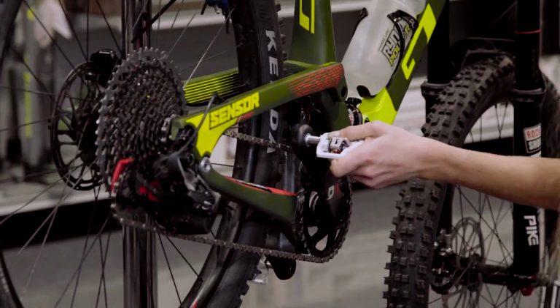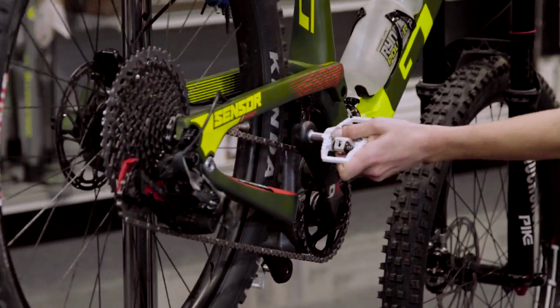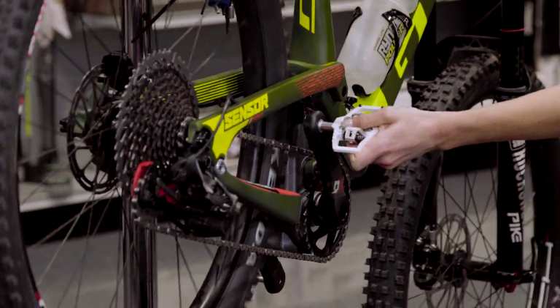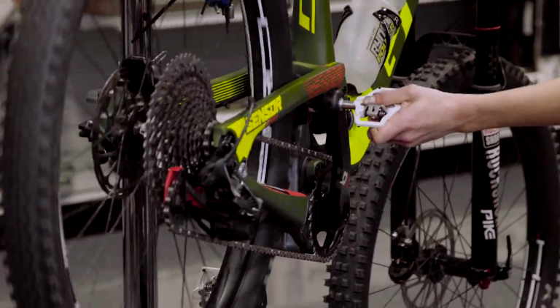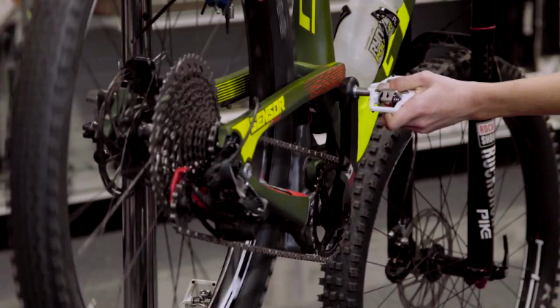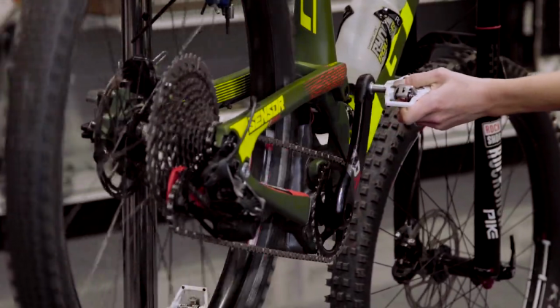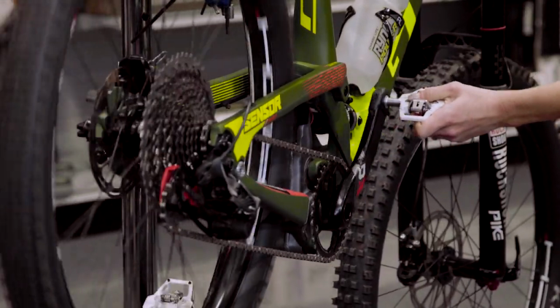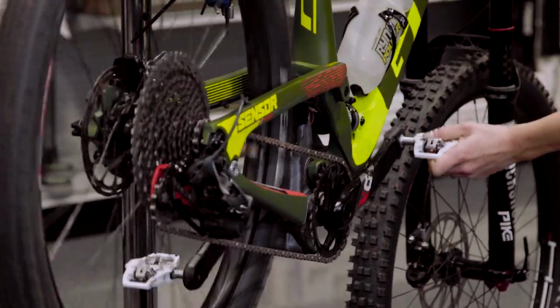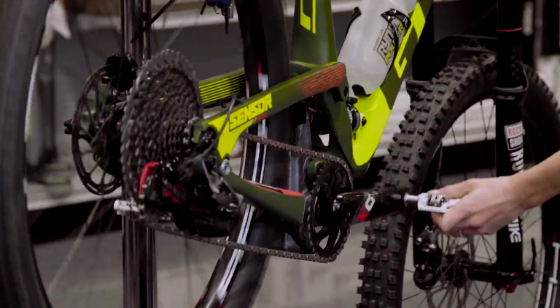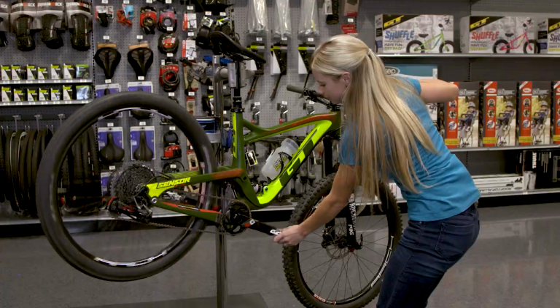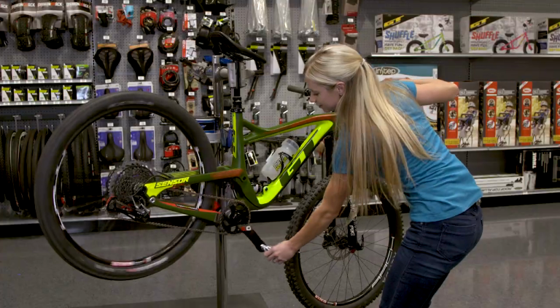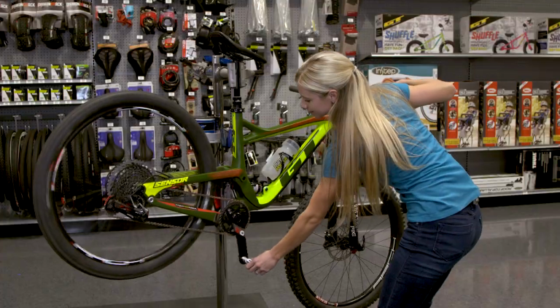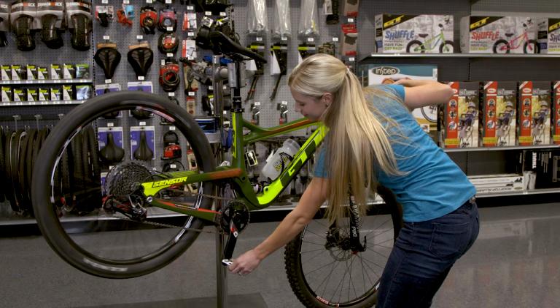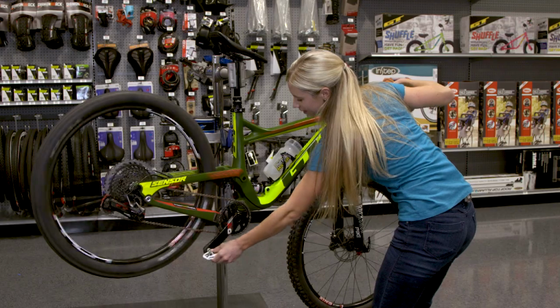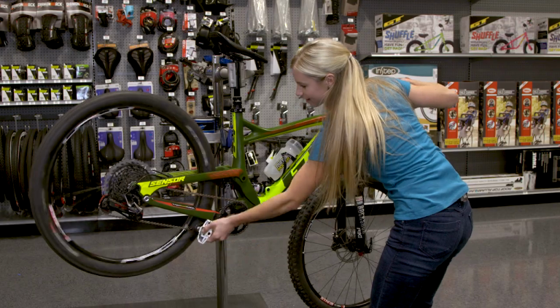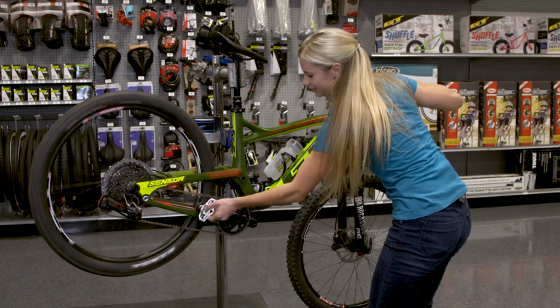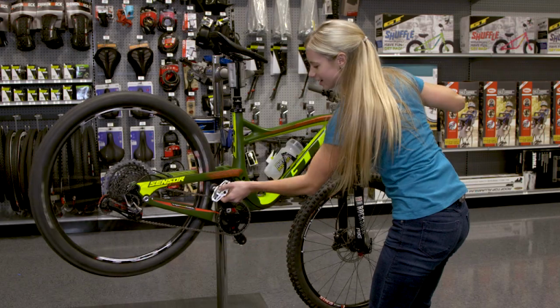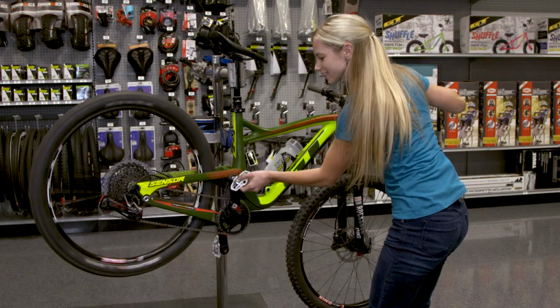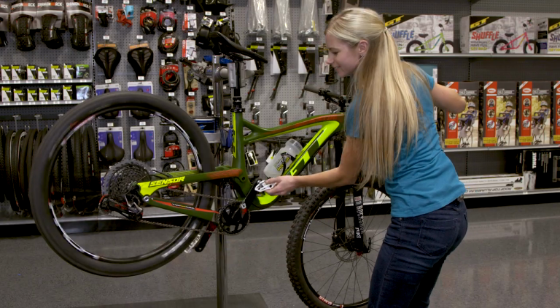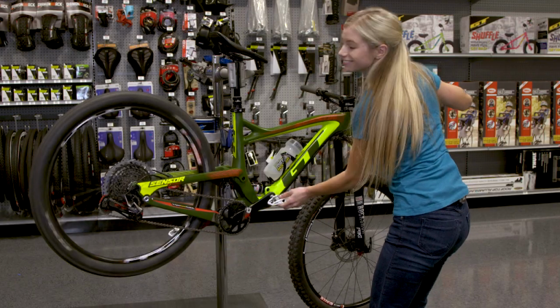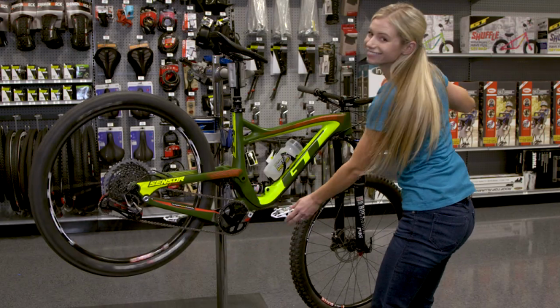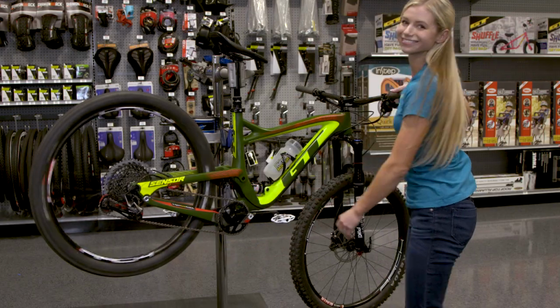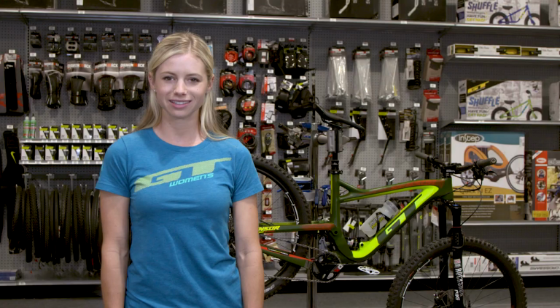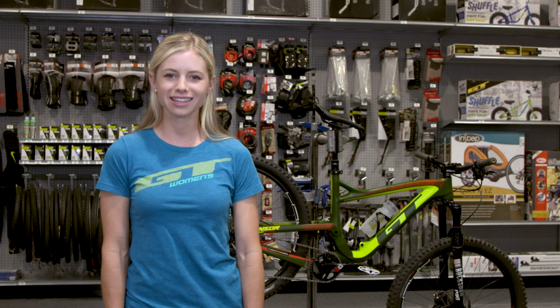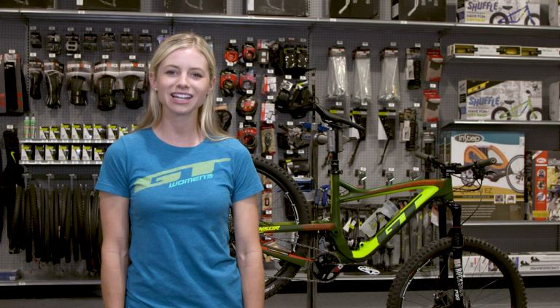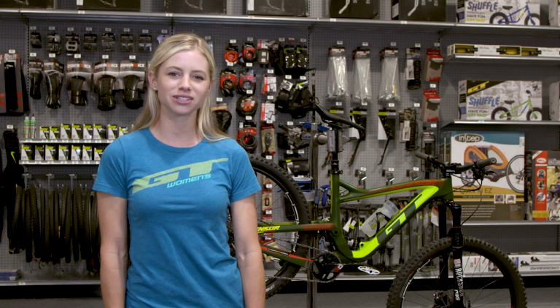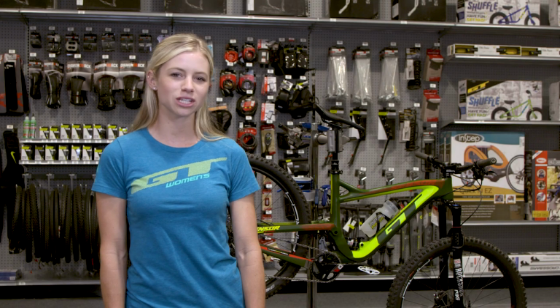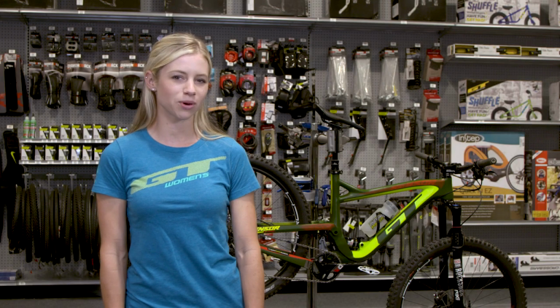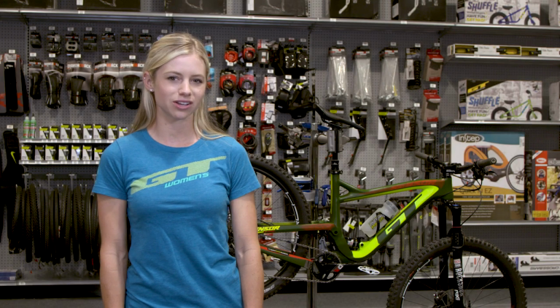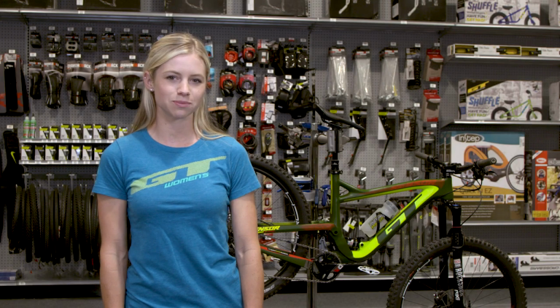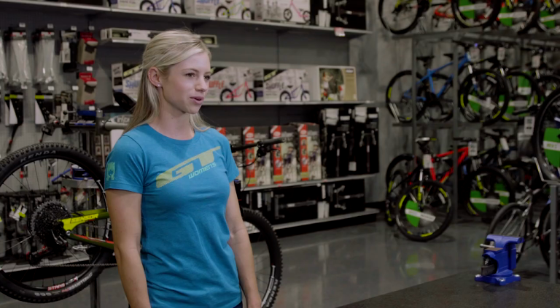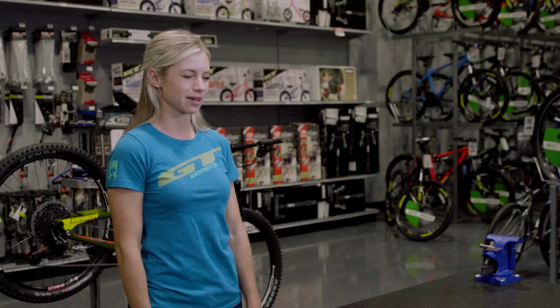Voila, there you go — ready to go. And that's your Dick's Sporting Goods Pro Tip.